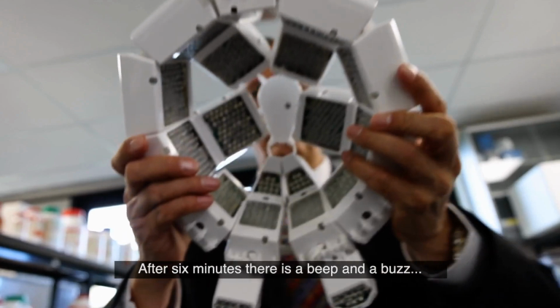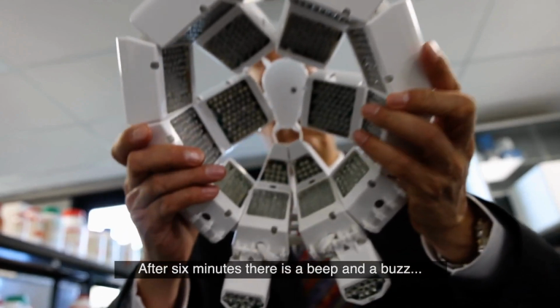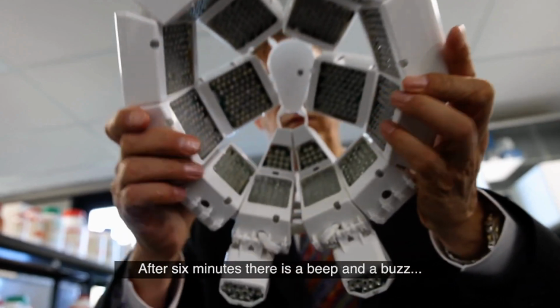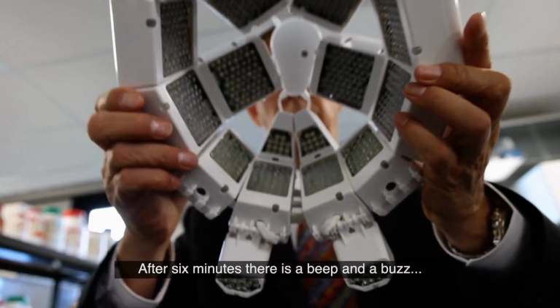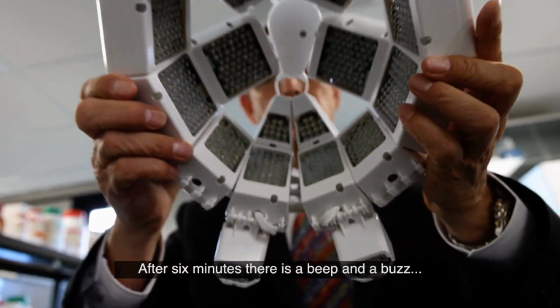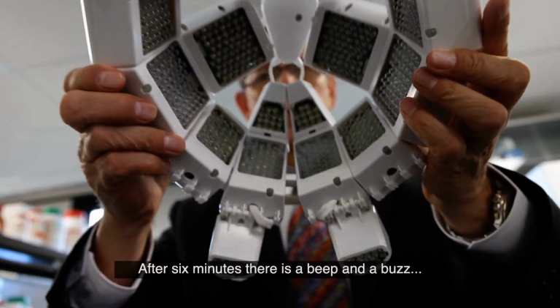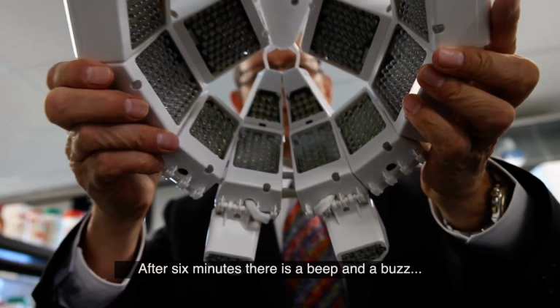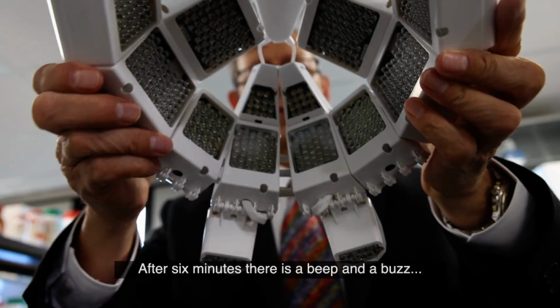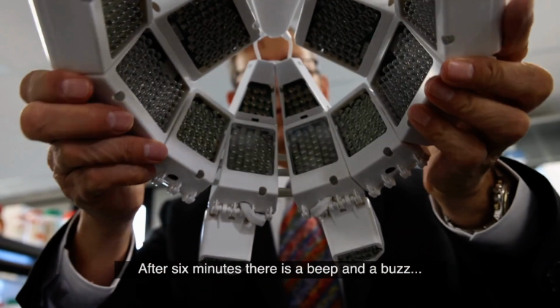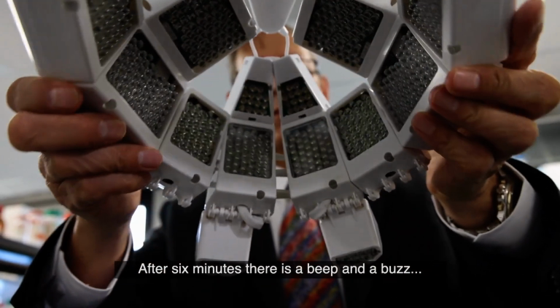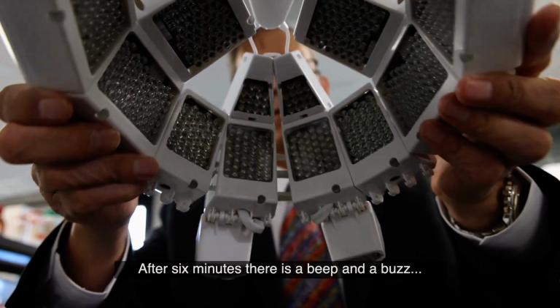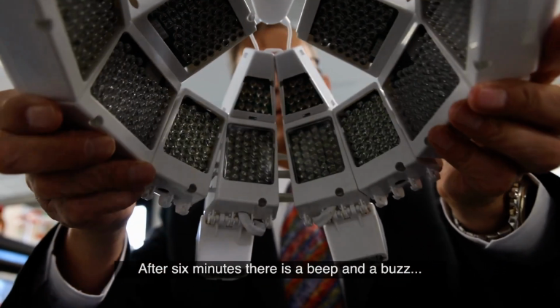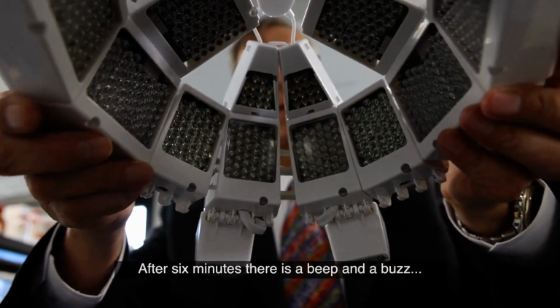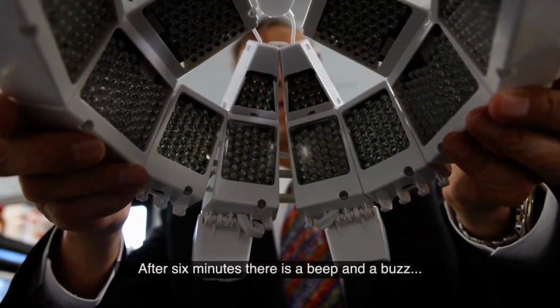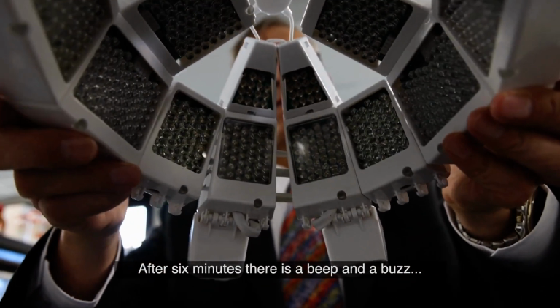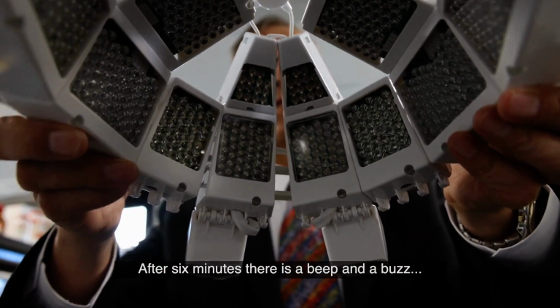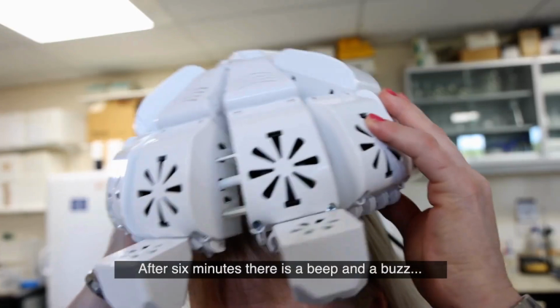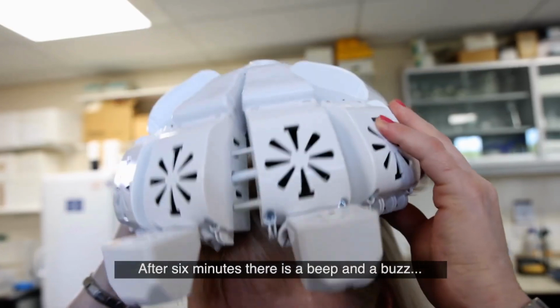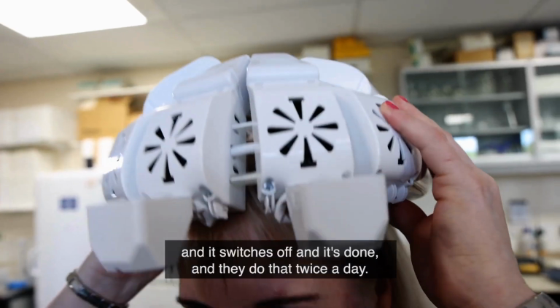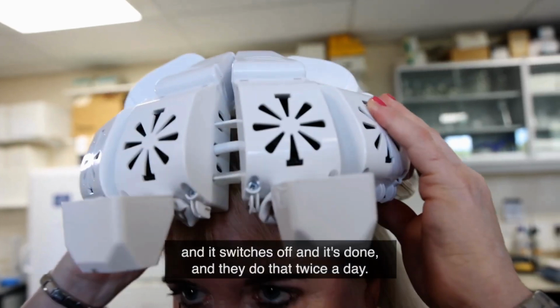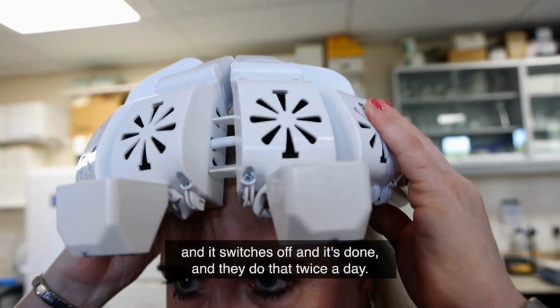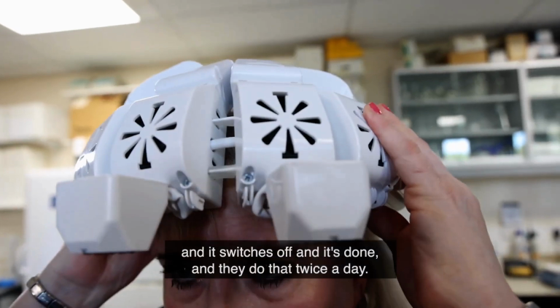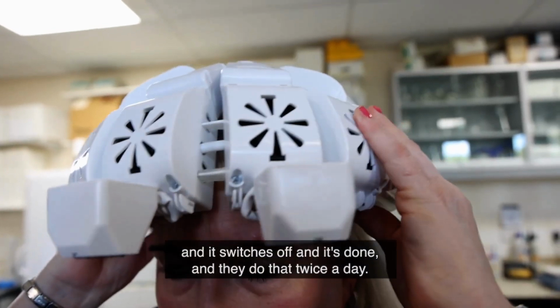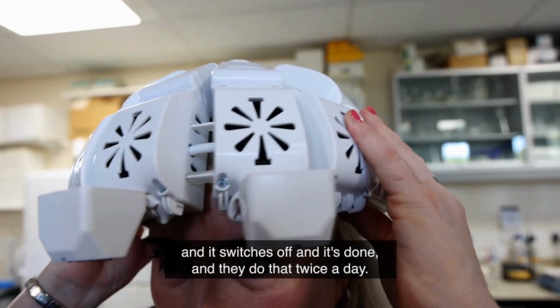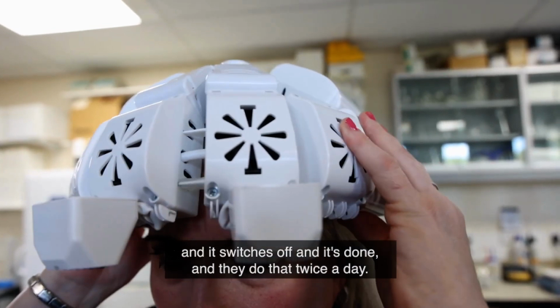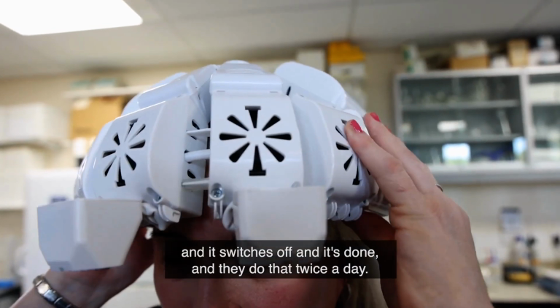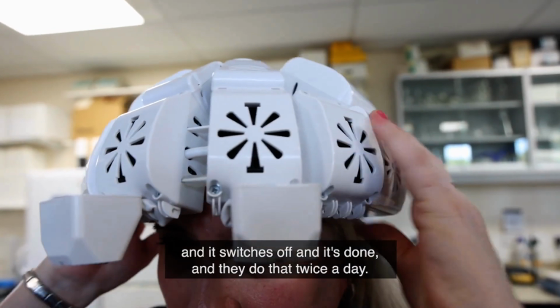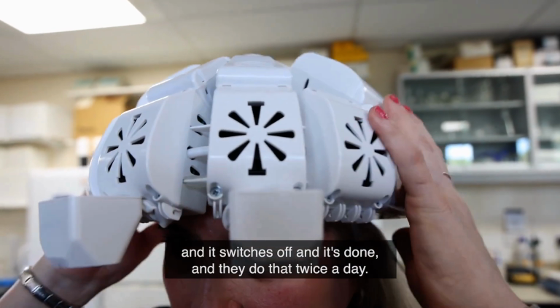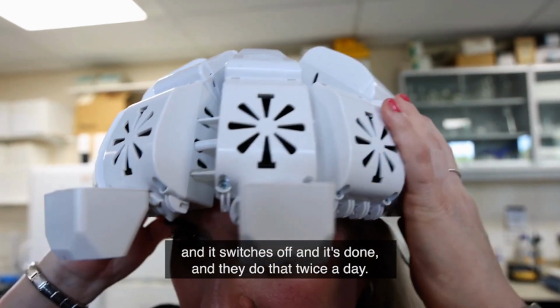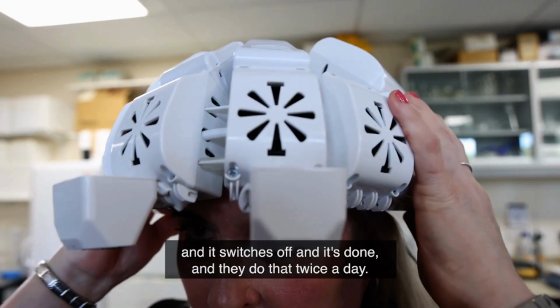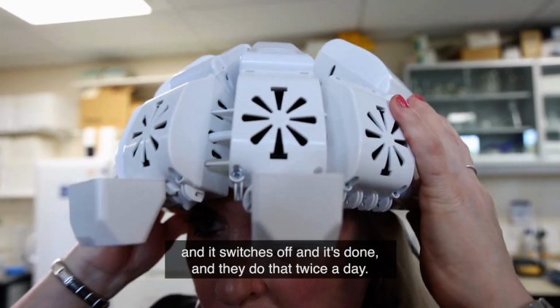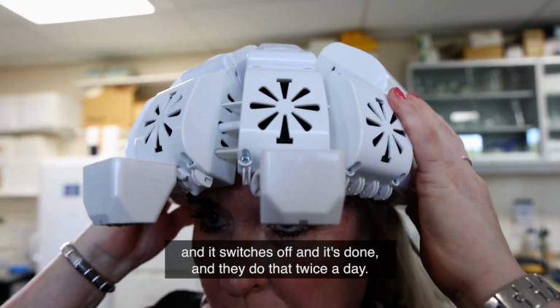After six minutes, there's a beep and a buzz, and it switches off. And they do that twice a day.